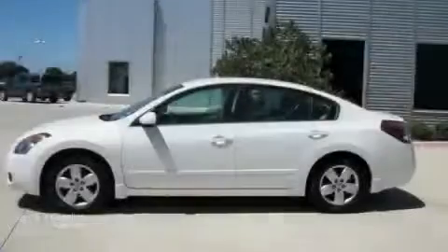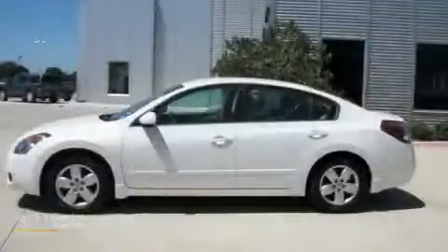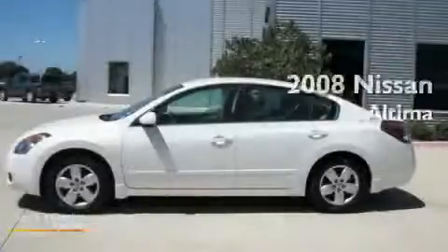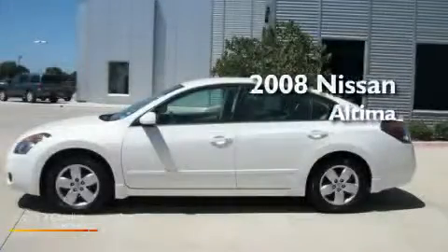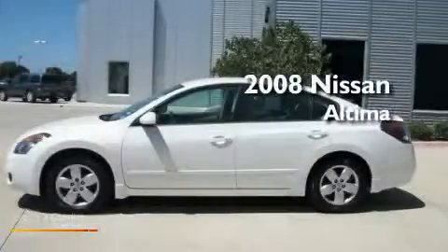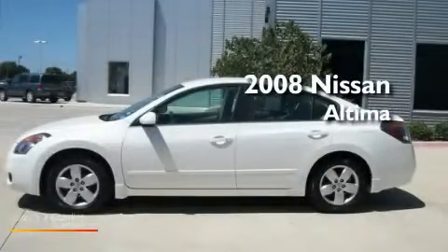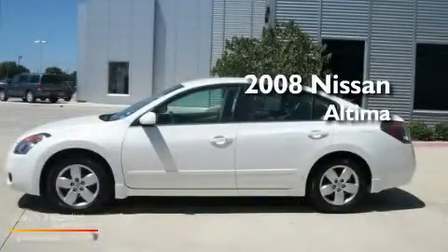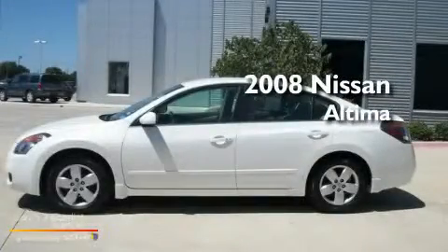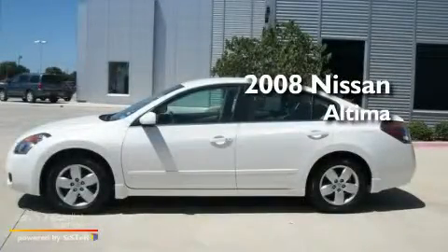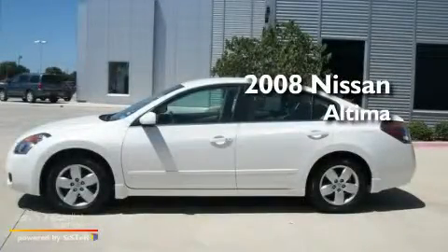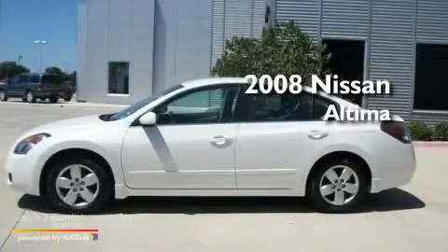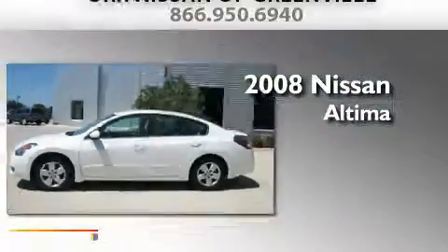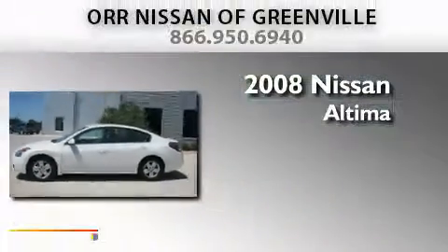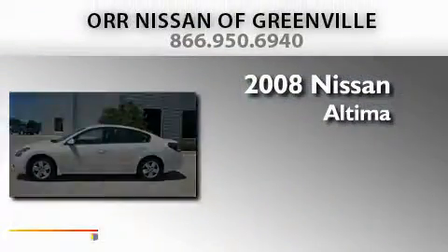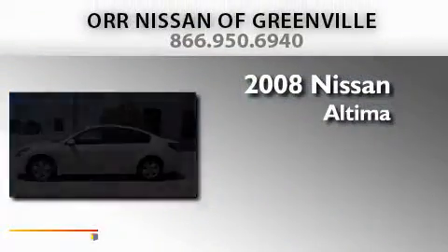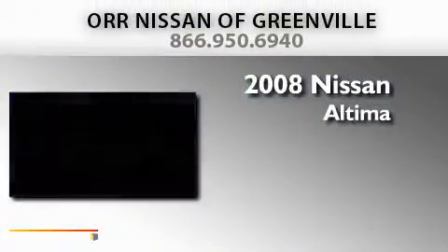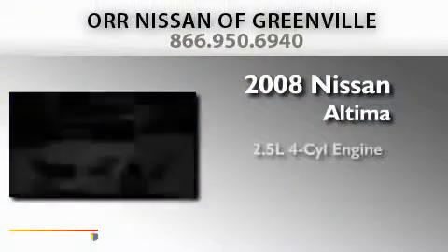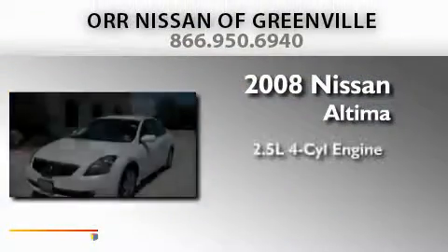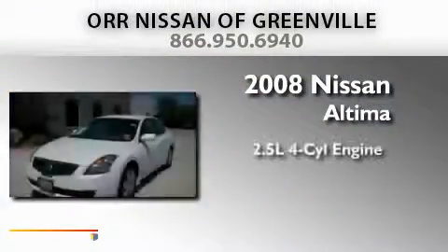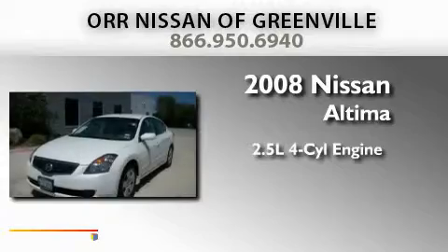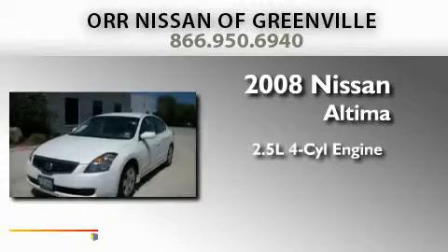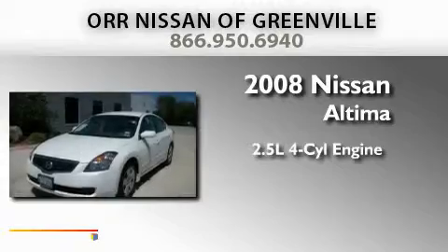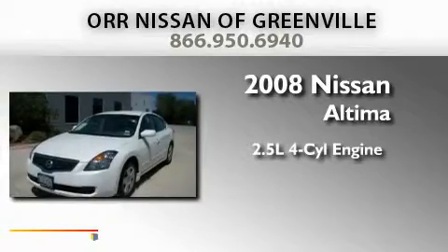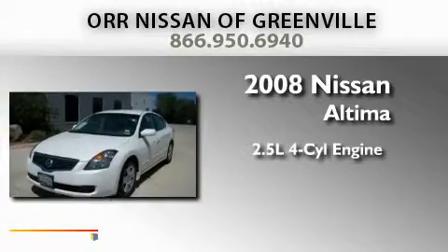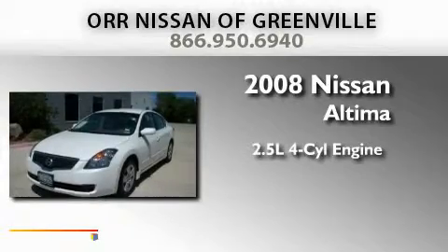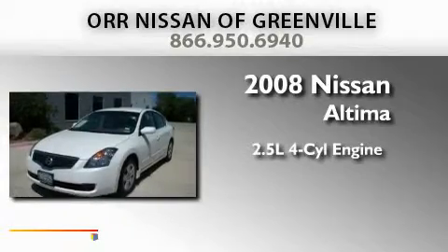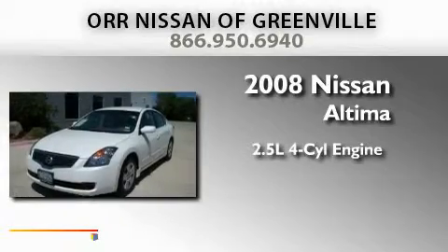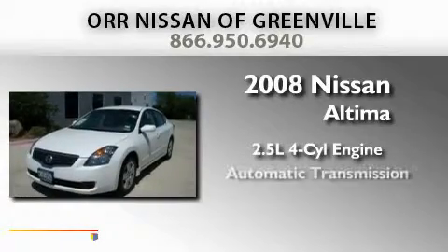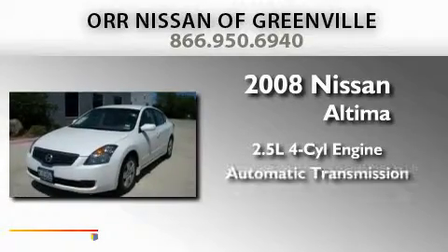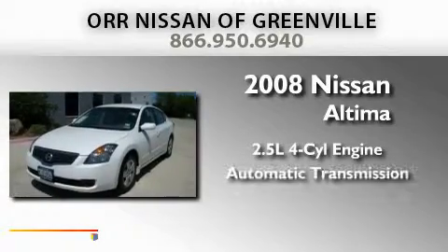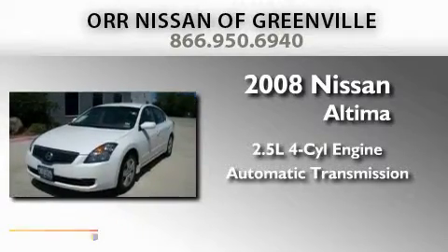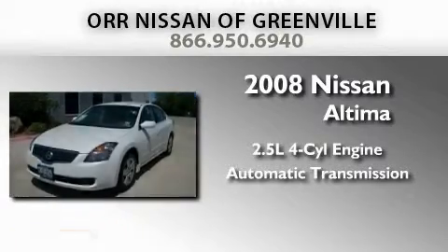This is a 2008 Nissan Altima. It has a 2.5 liter 4-cylinder engine and an automatic transmission.